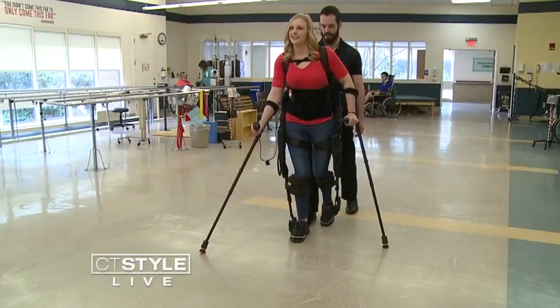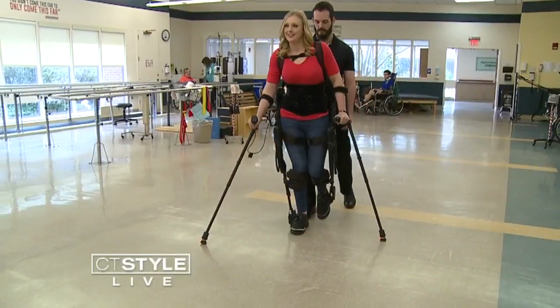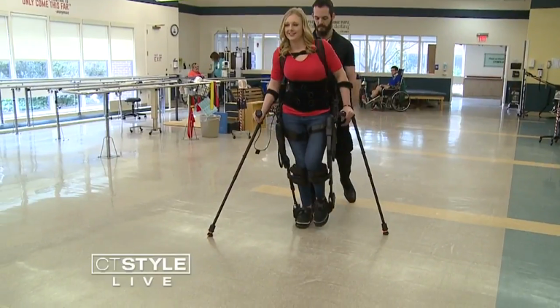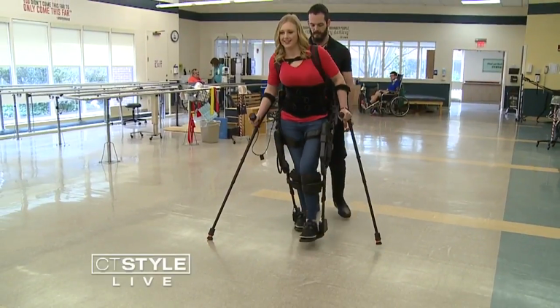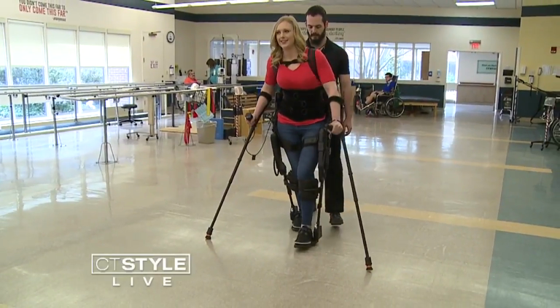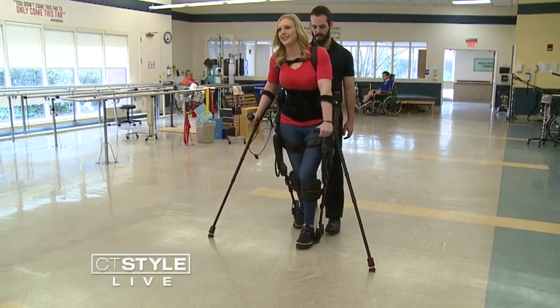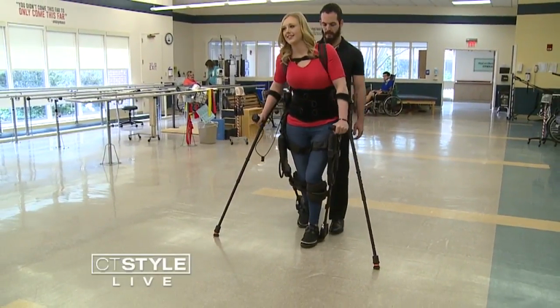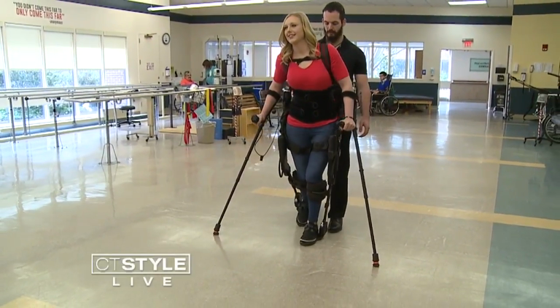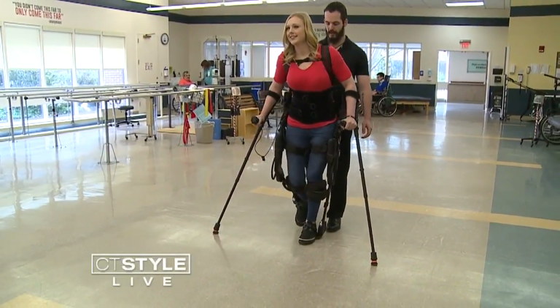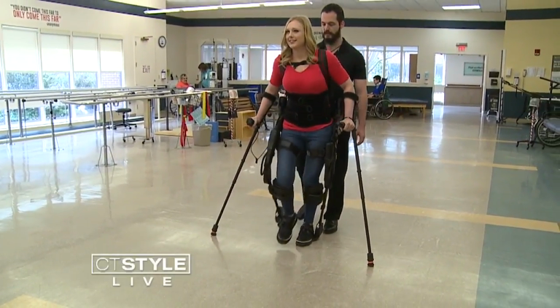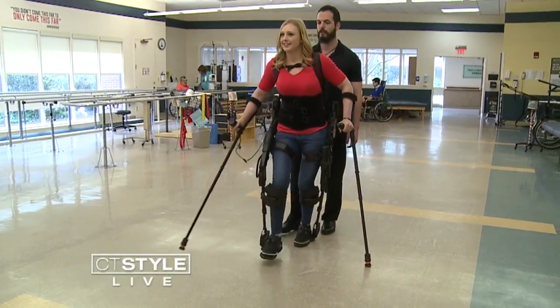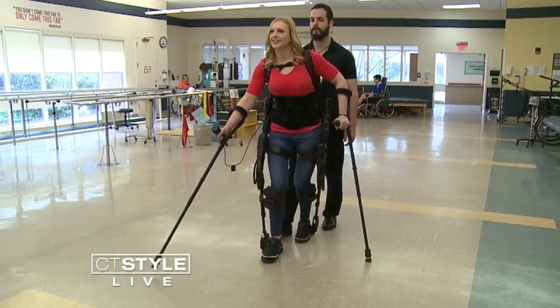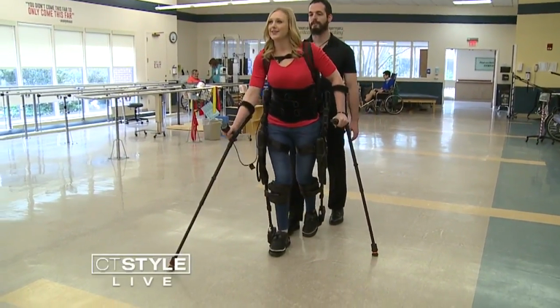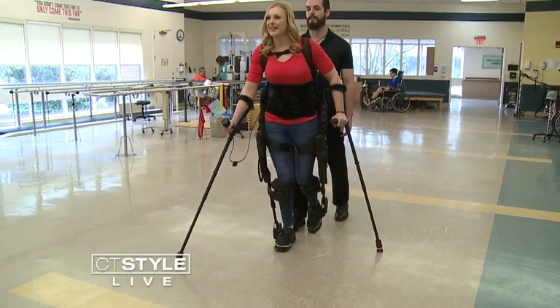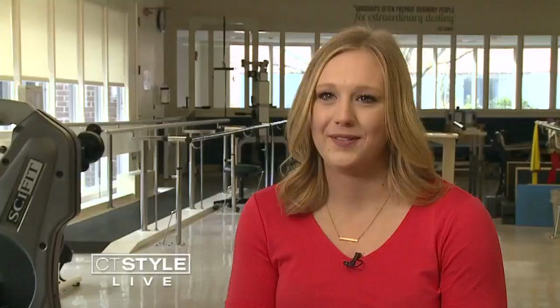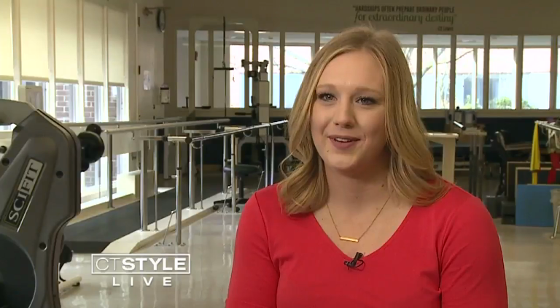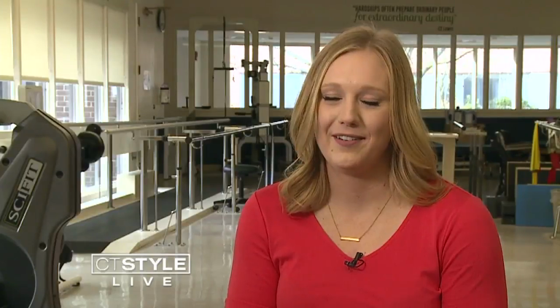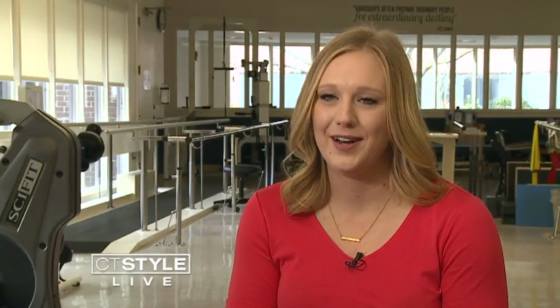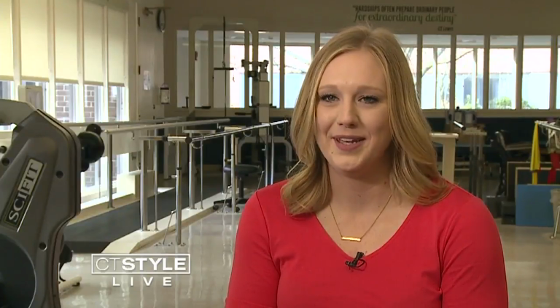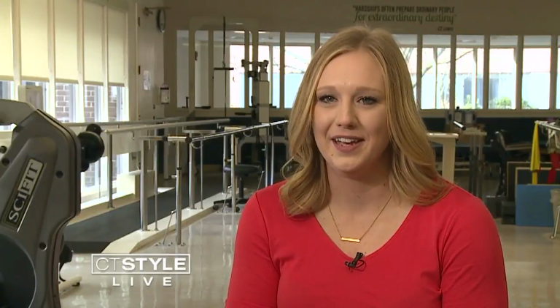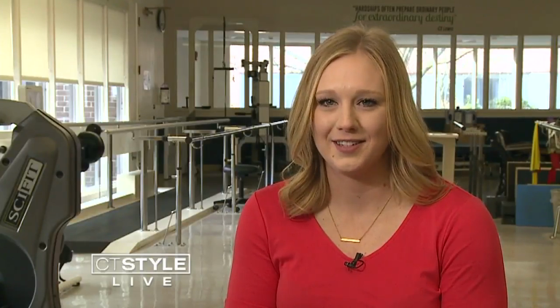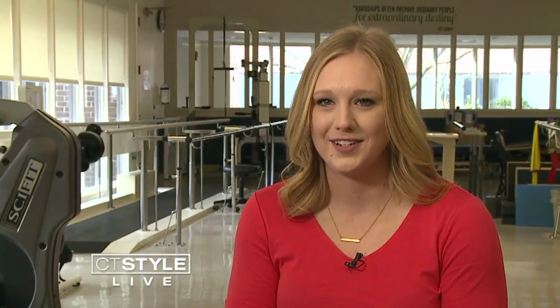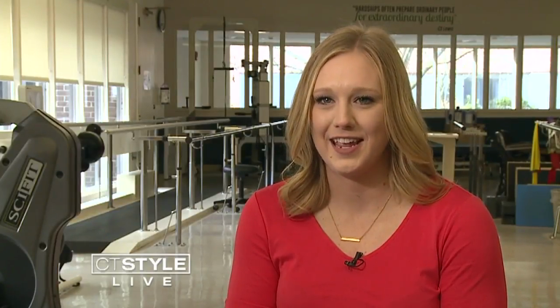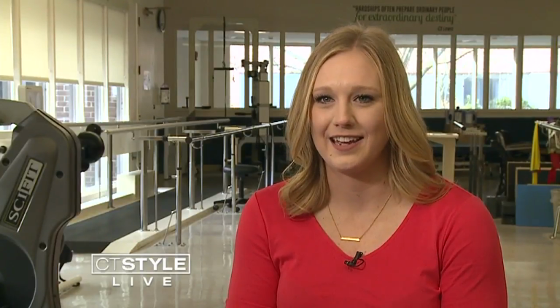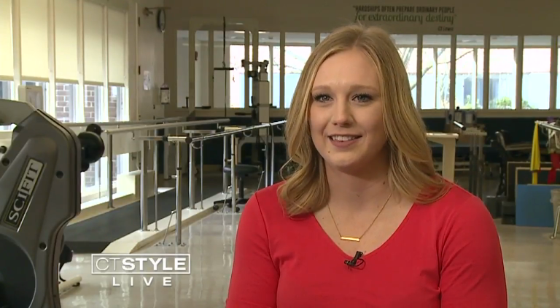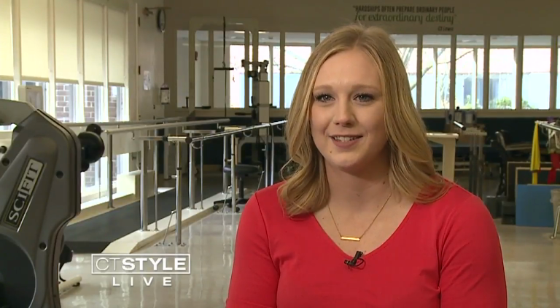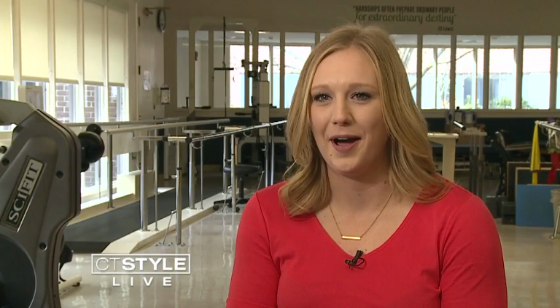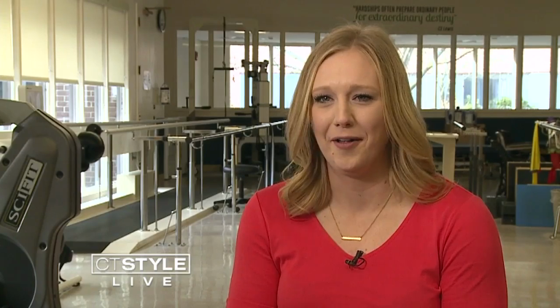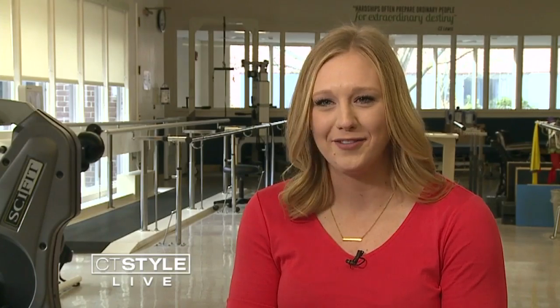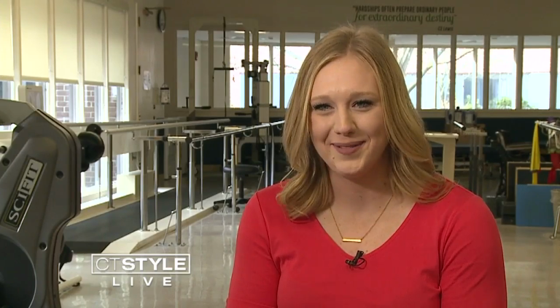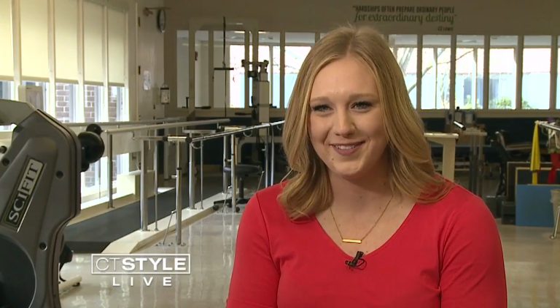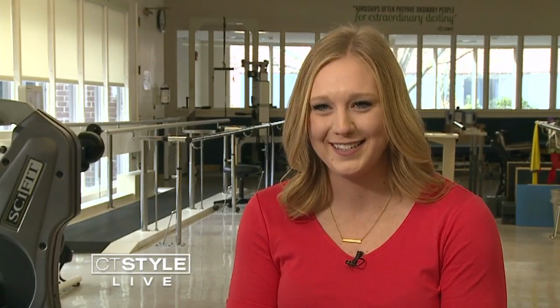Once I put the exo on, I really do feel like my old self. Whenever I'm in the exo, I just can't get that smile off of my face.